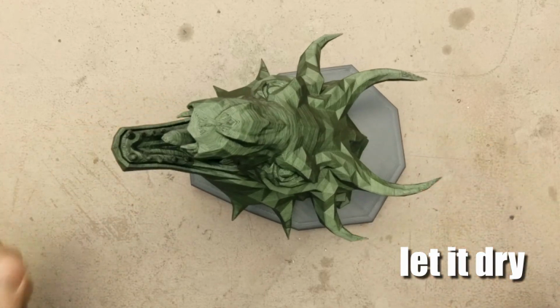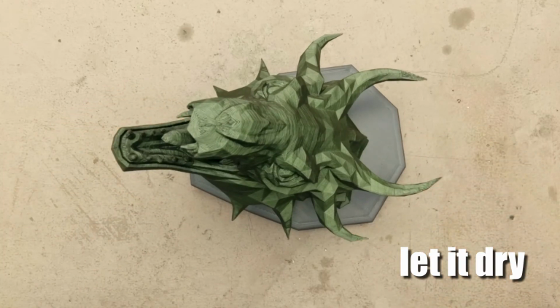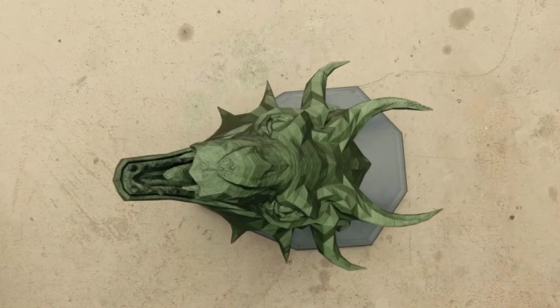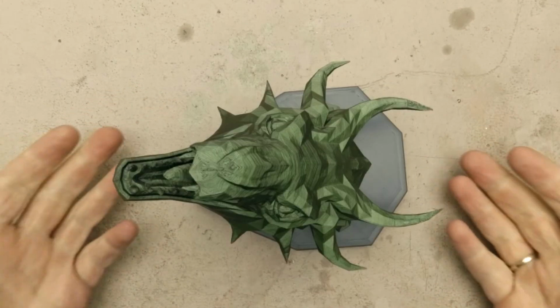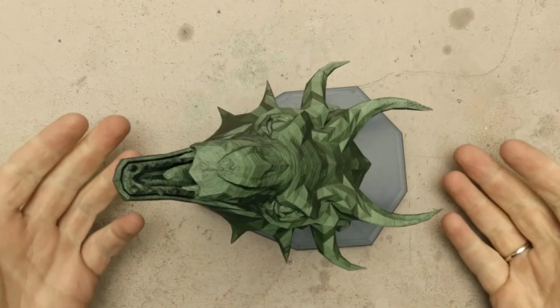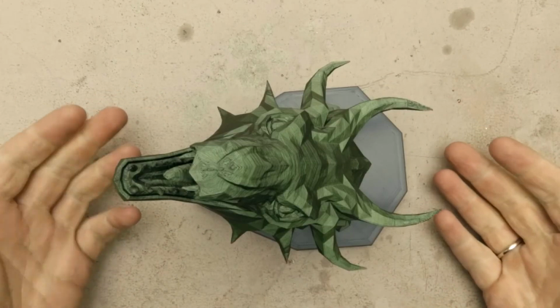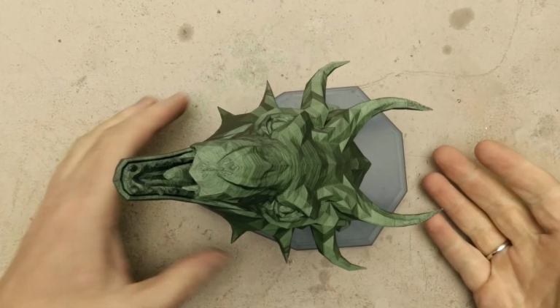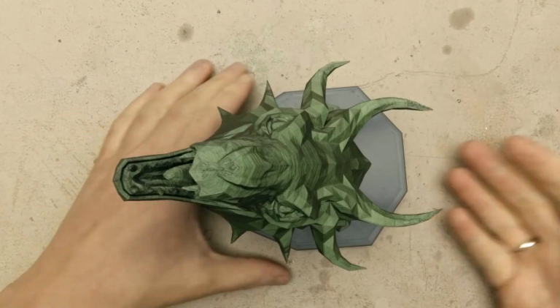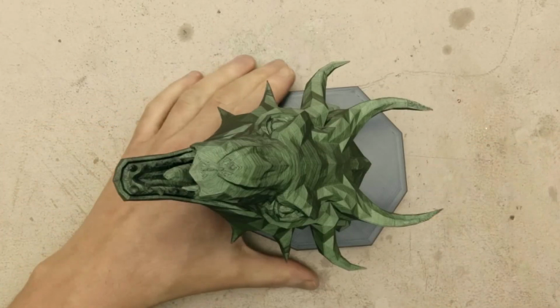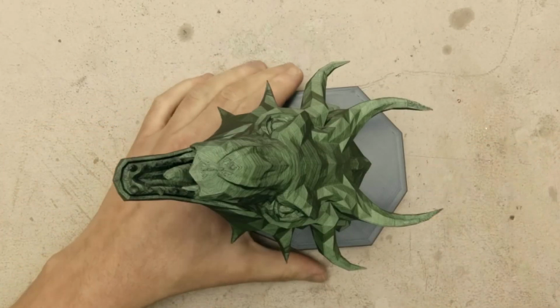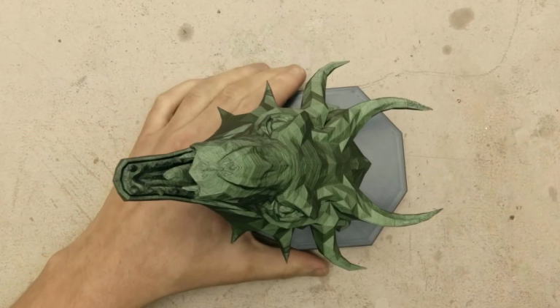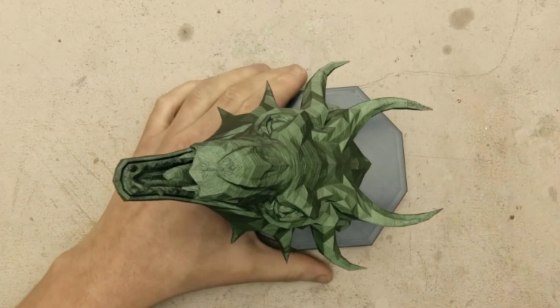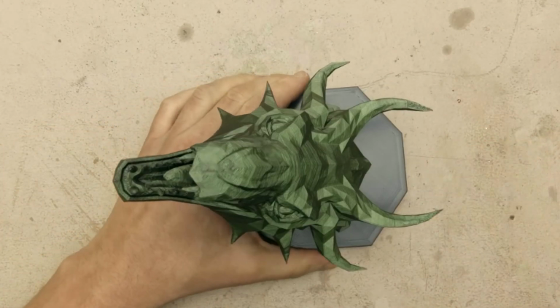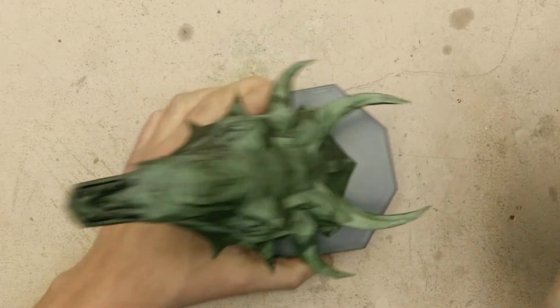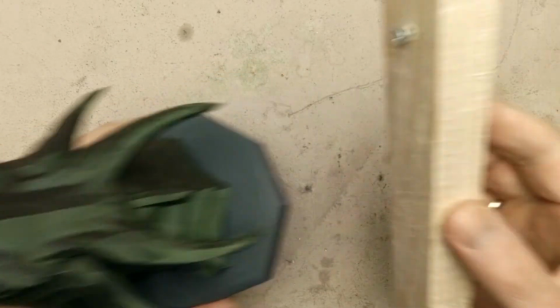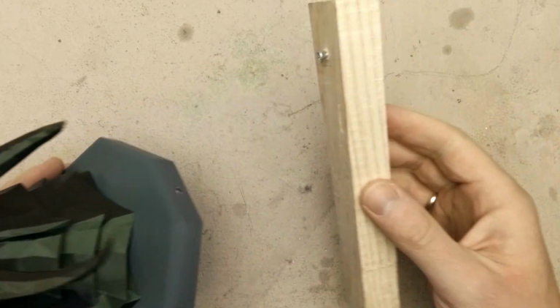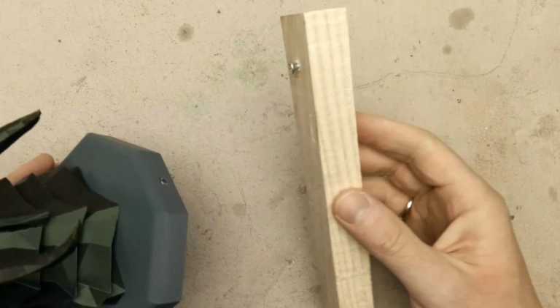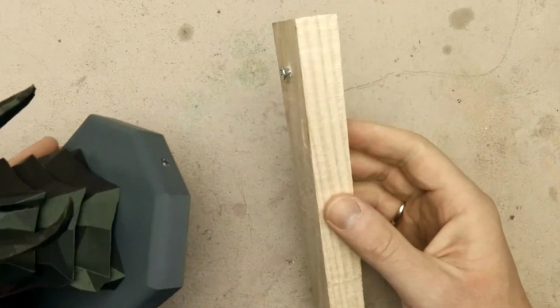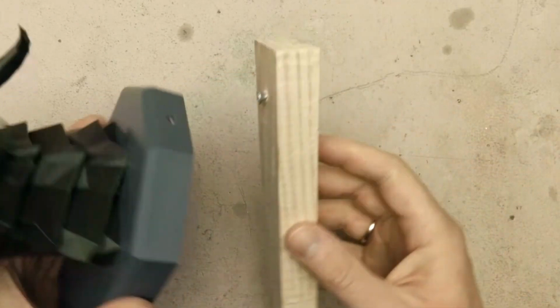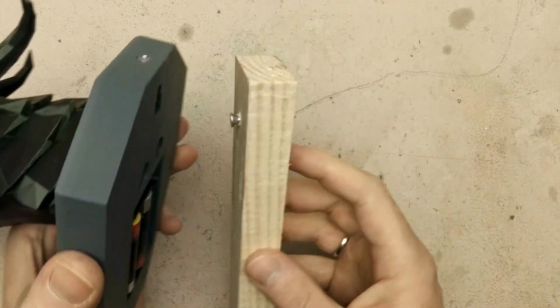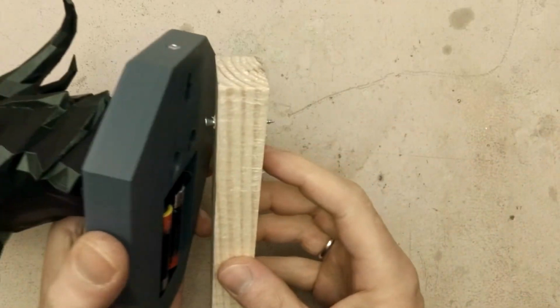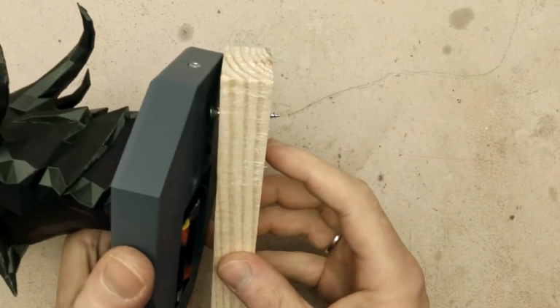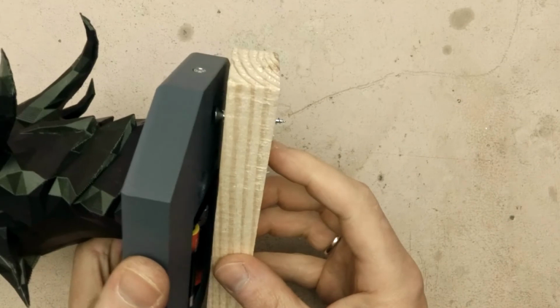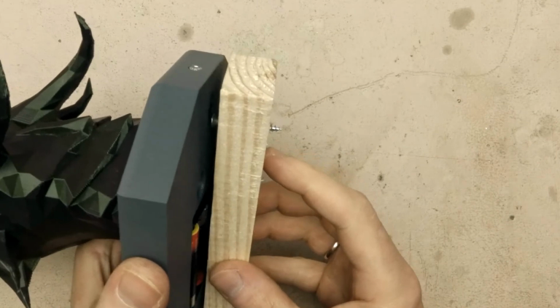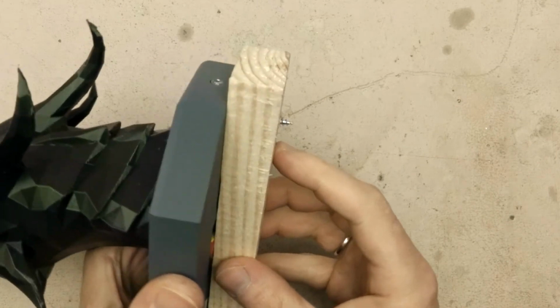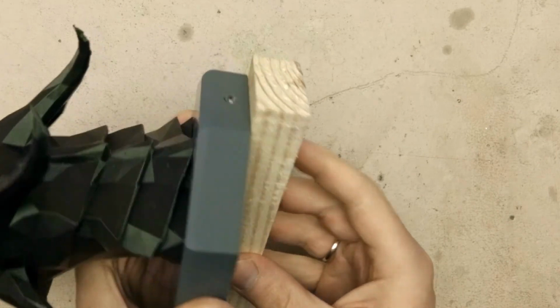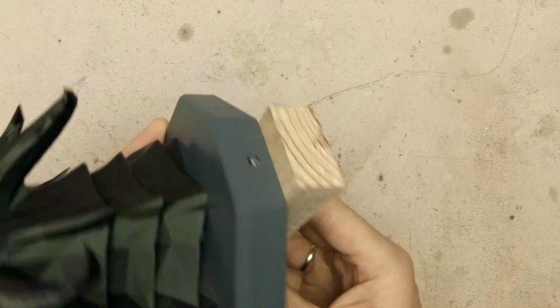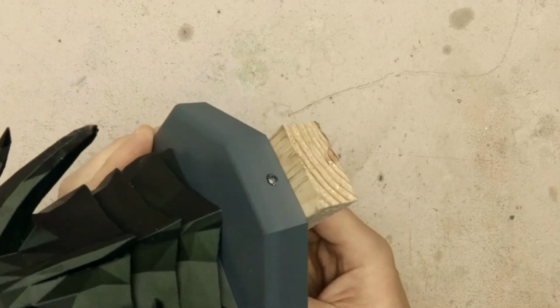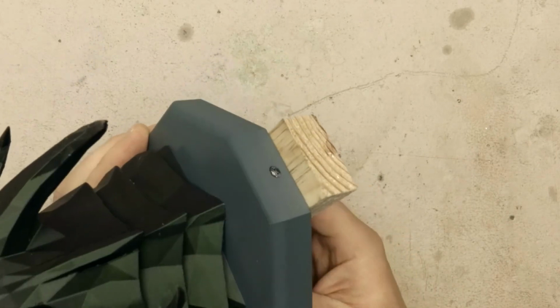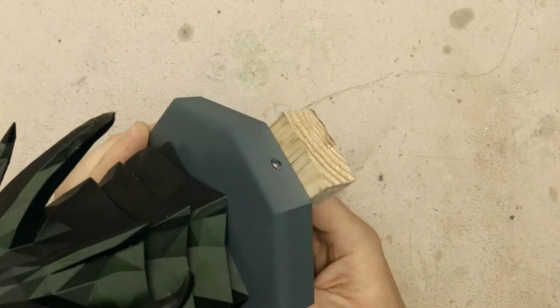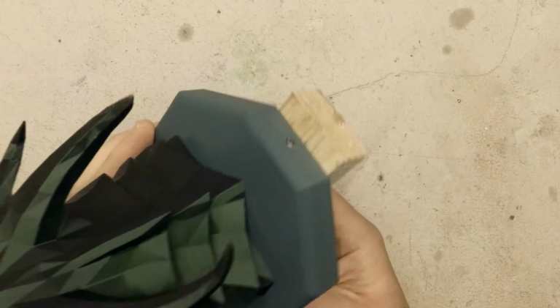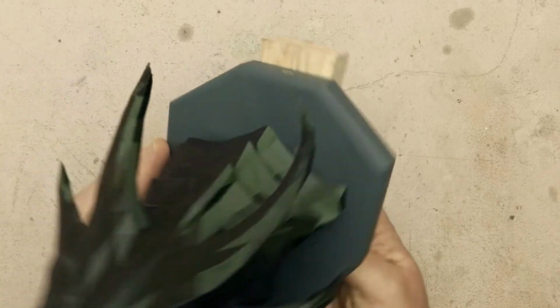And now it's ready to be hanged on the wall. You just need a screw. And that's it.